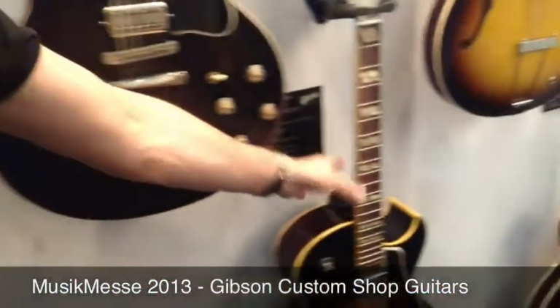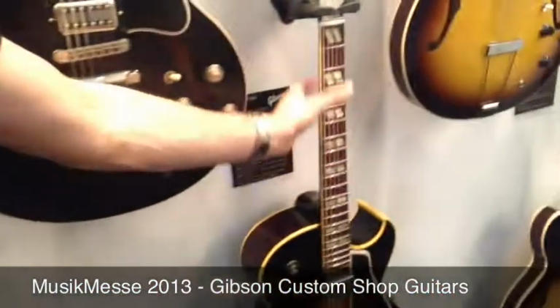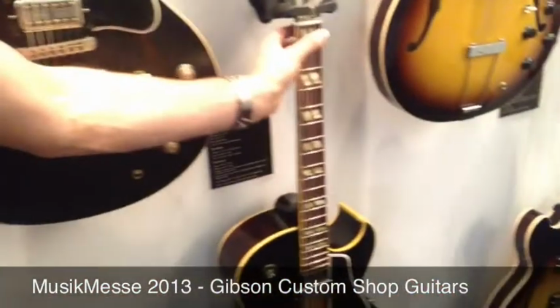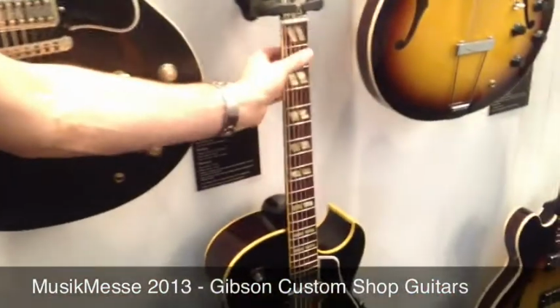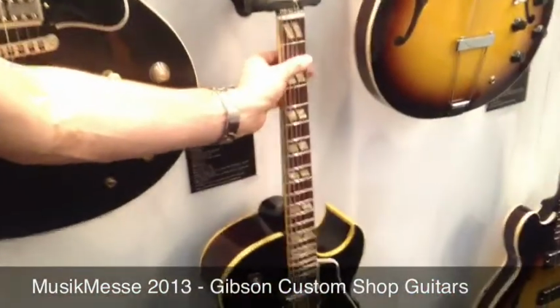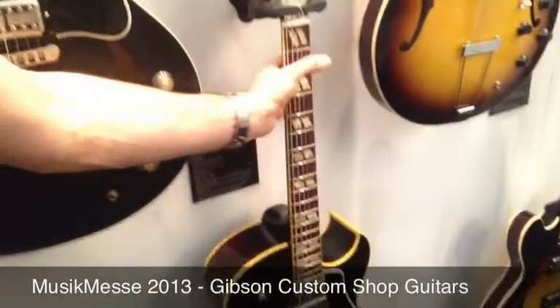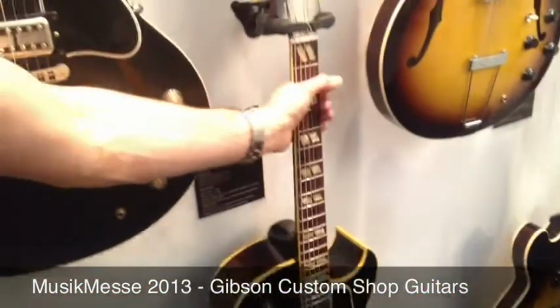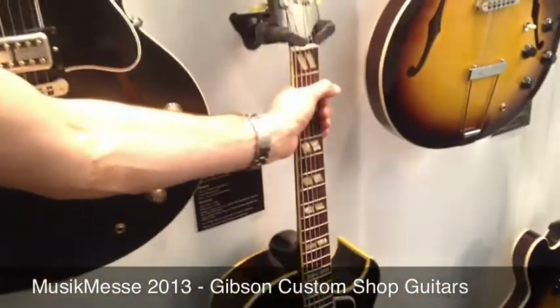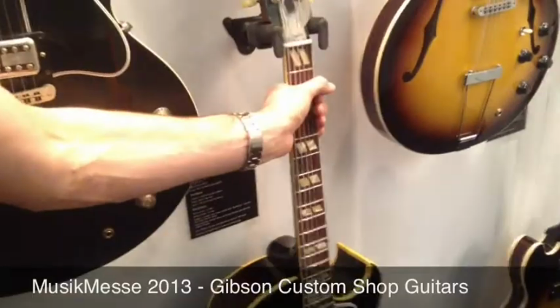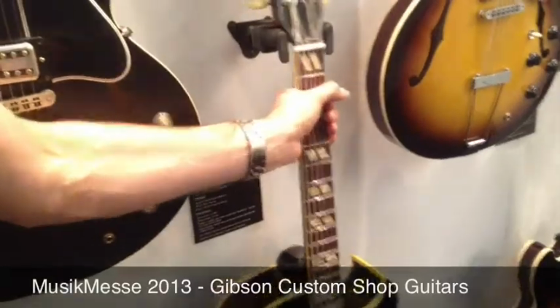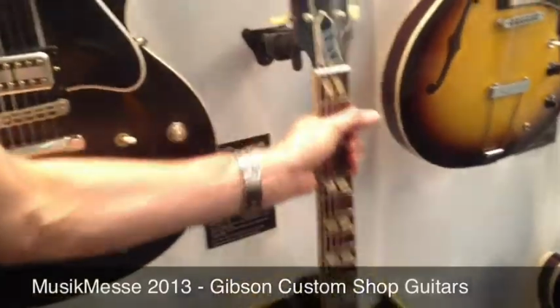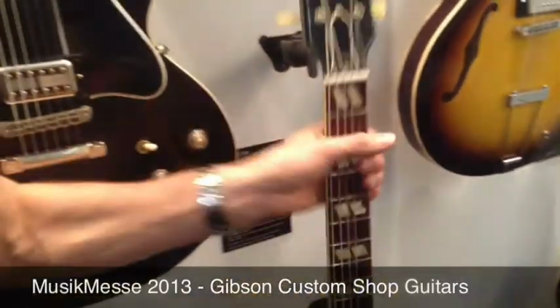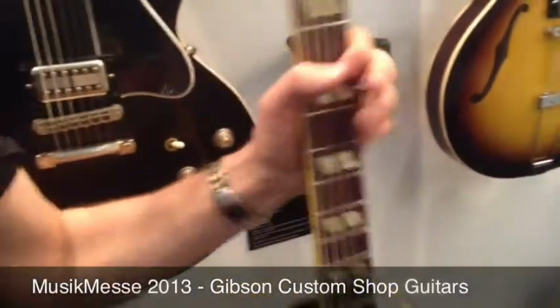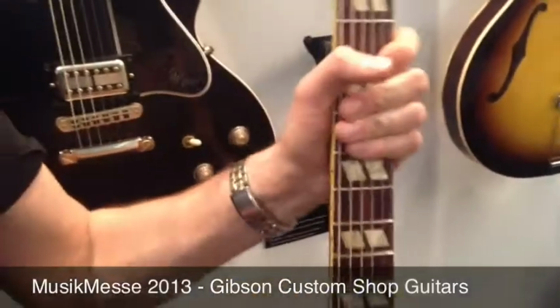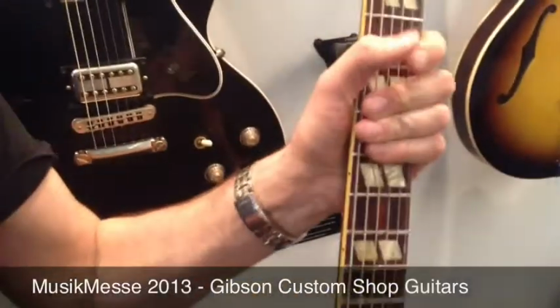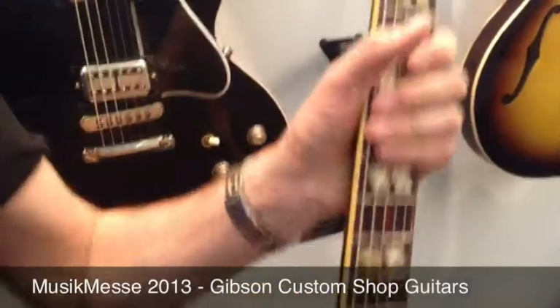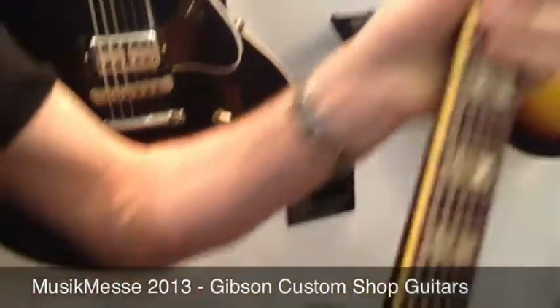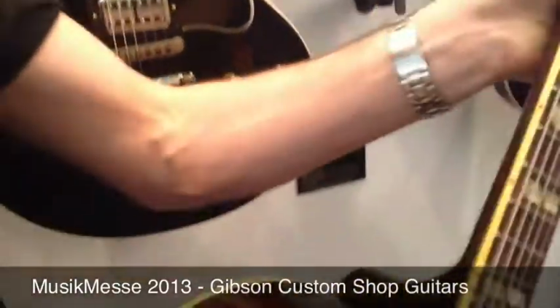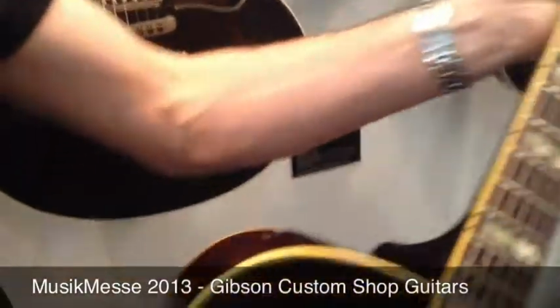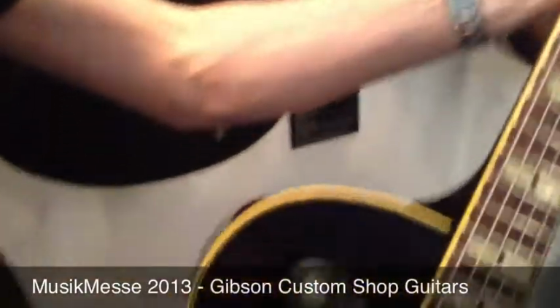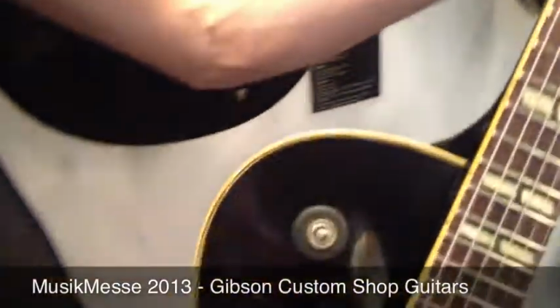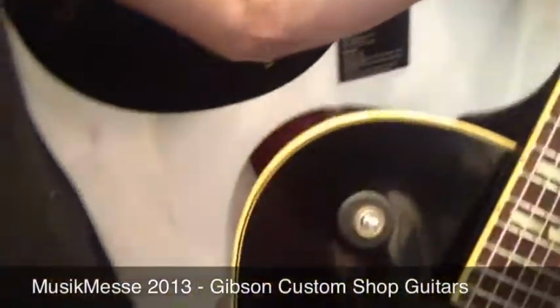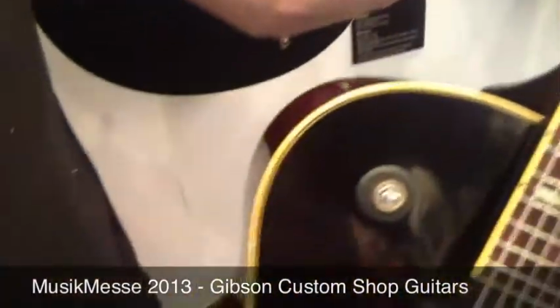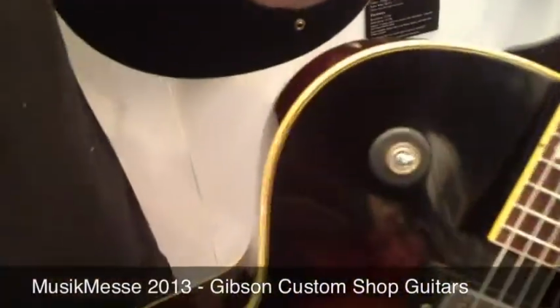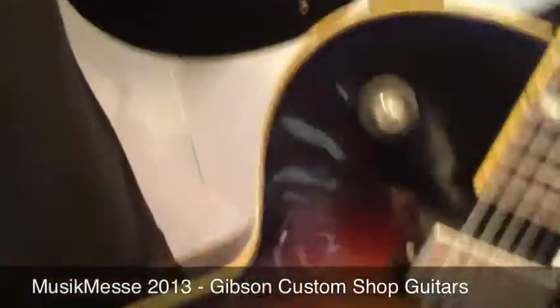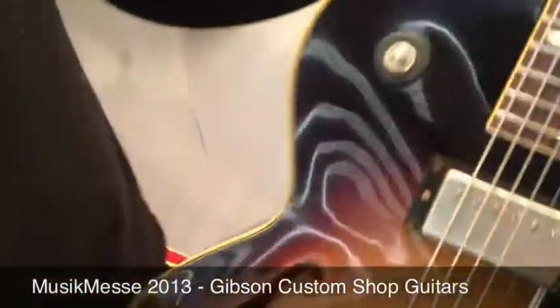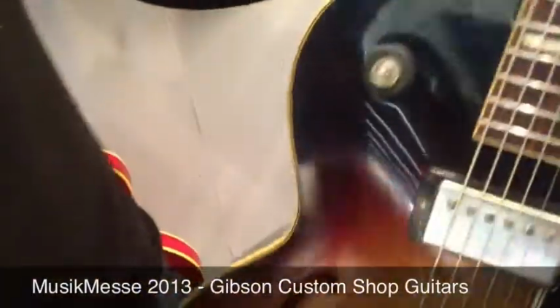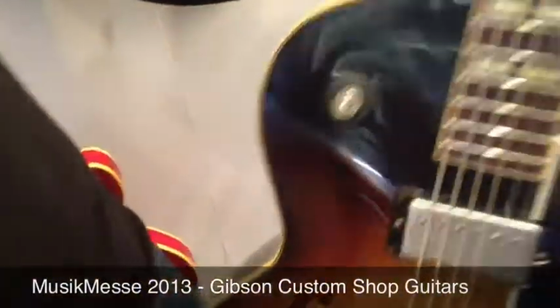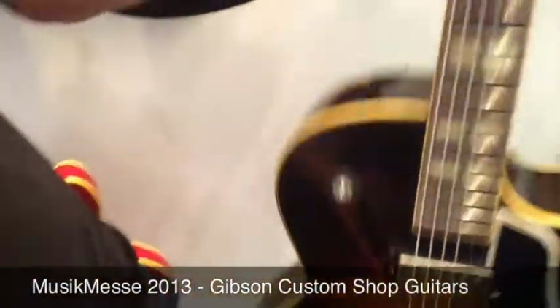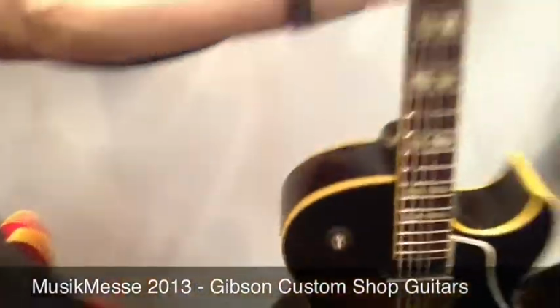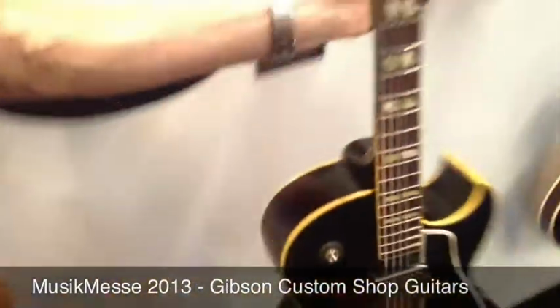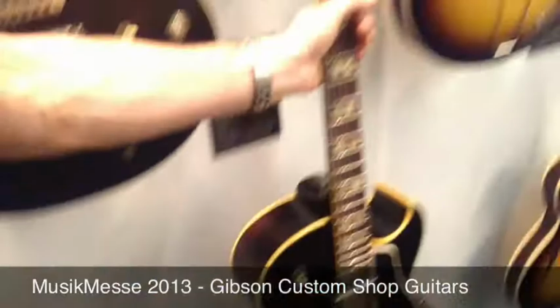The Historic 175s — you pick one up and it feels like a lovely played-in guitar straight out of the box.